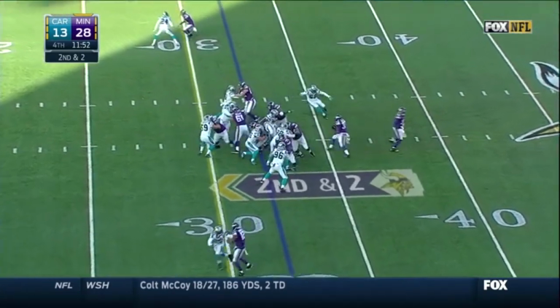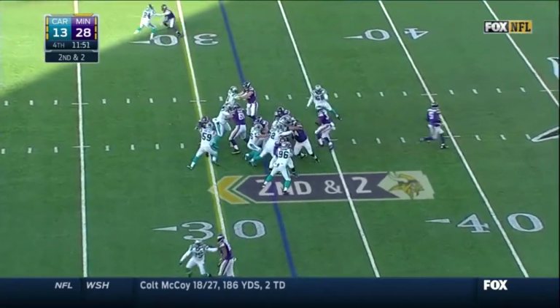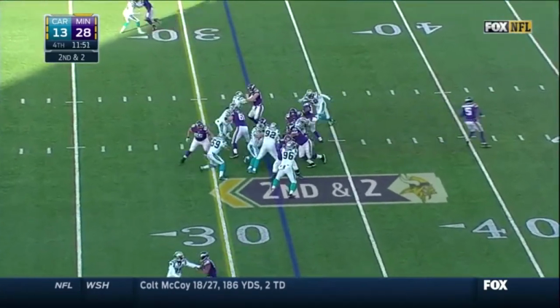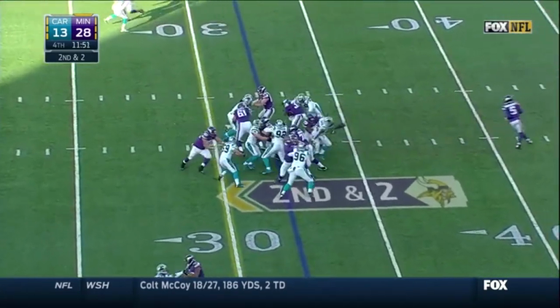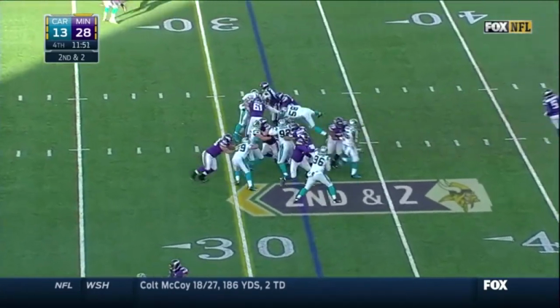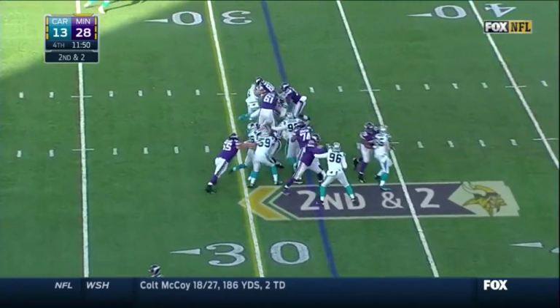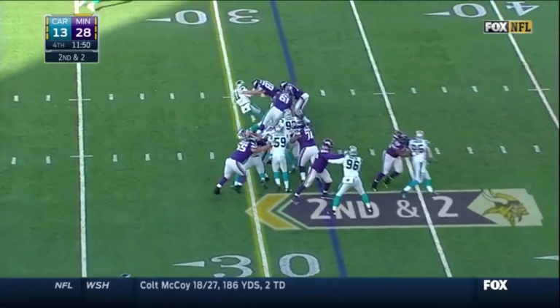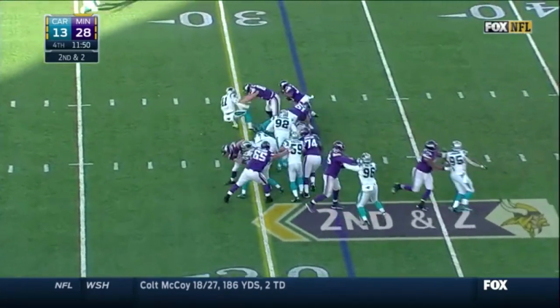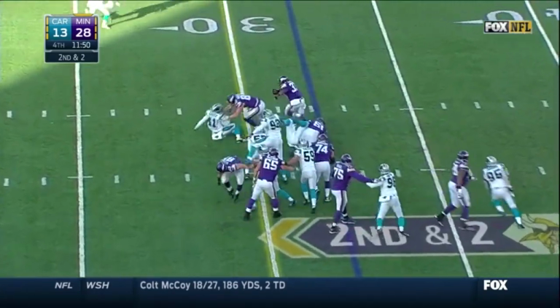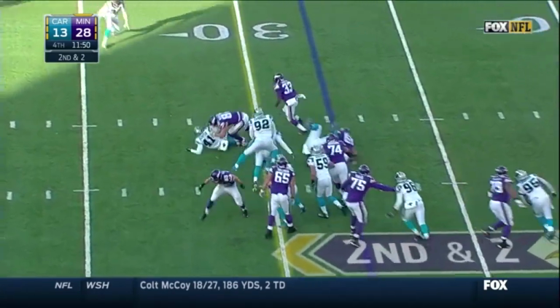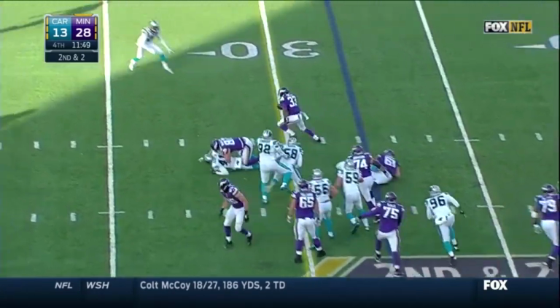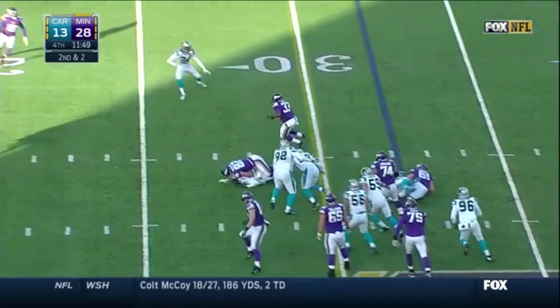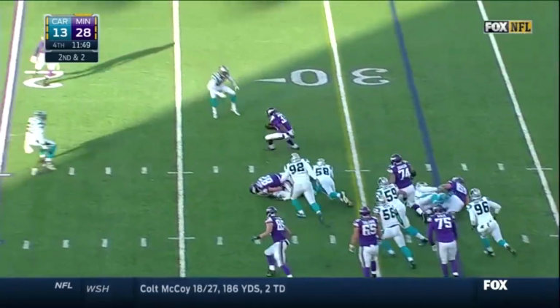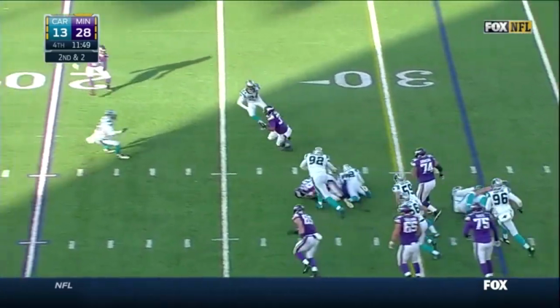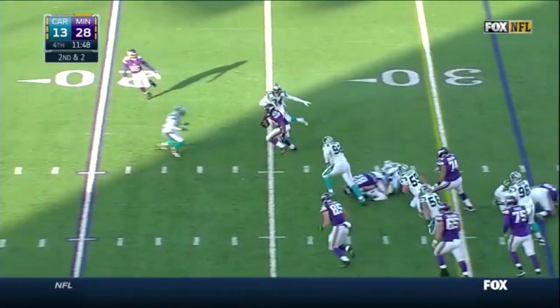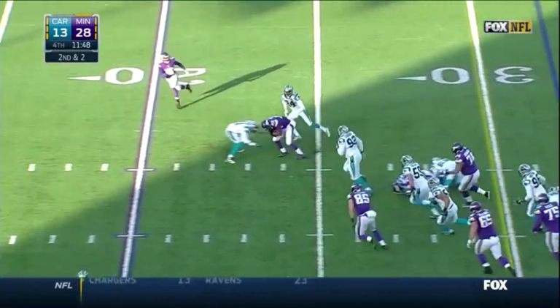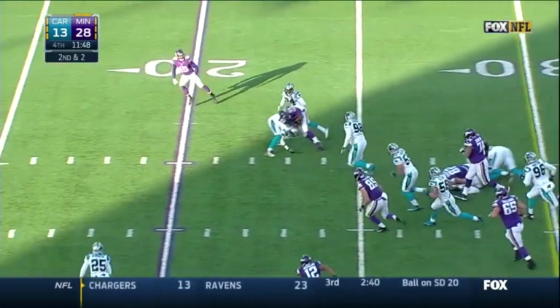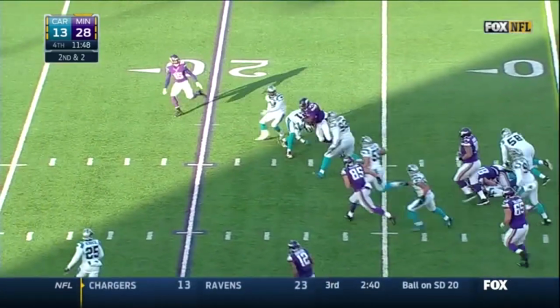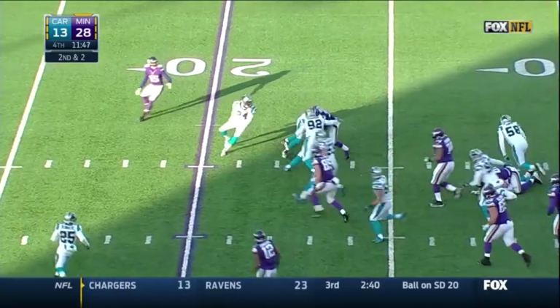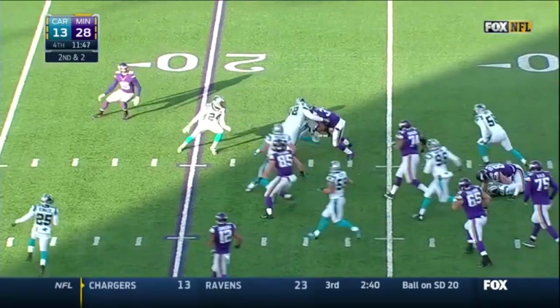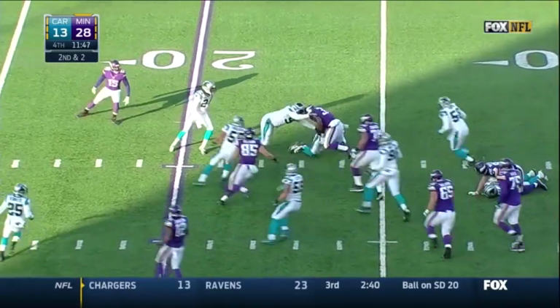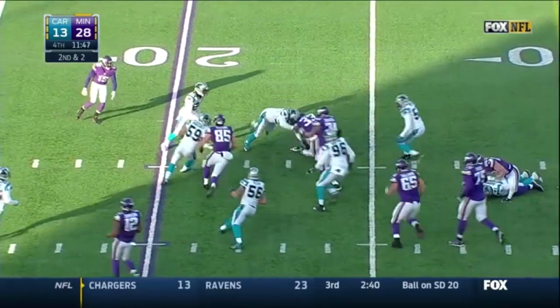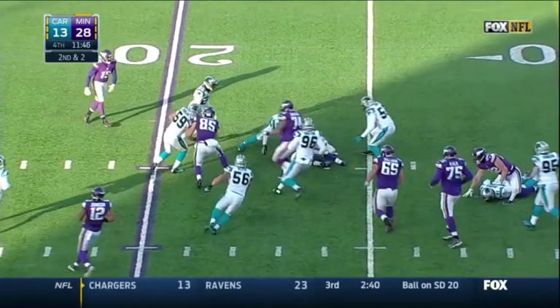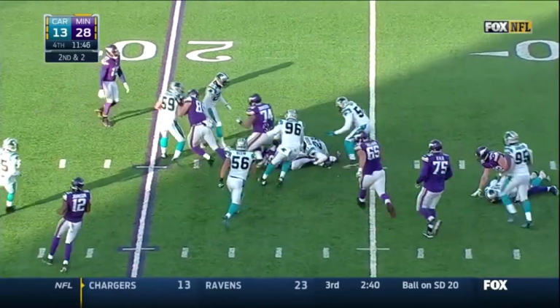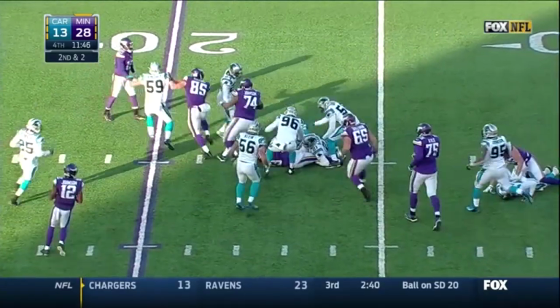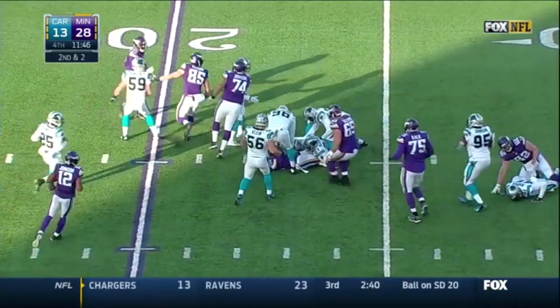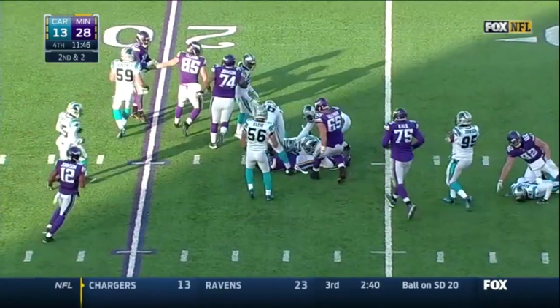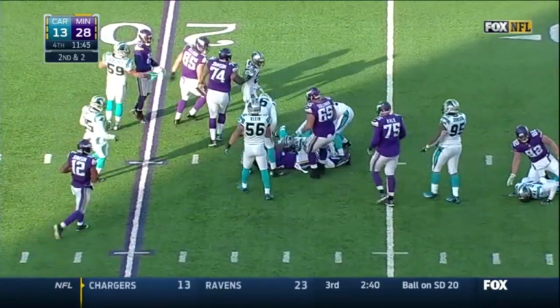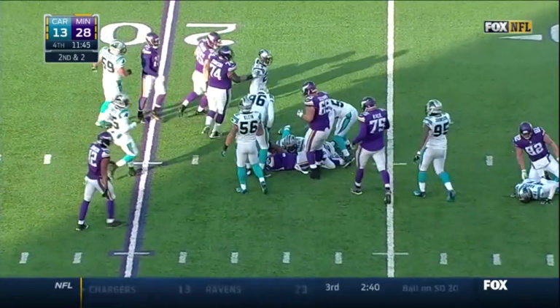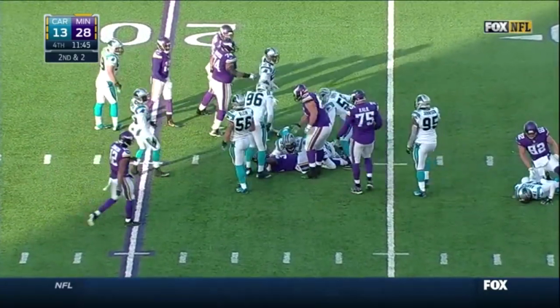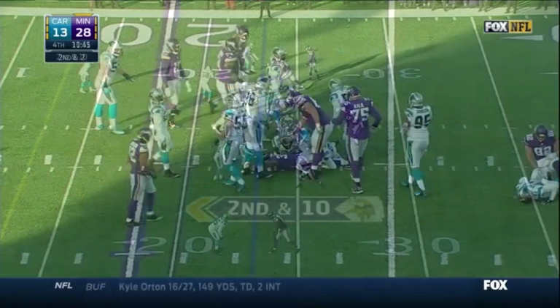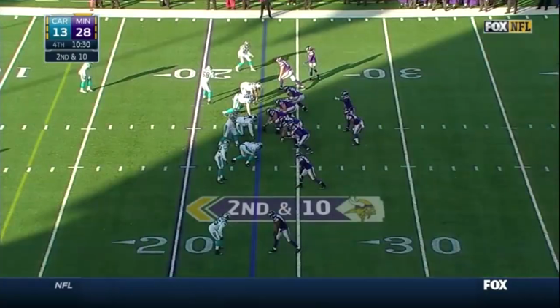On second and two, Ben Tate — that's a first down. Ben Tate brought down at the 24-yard line.